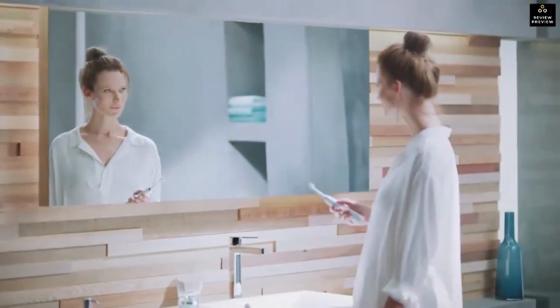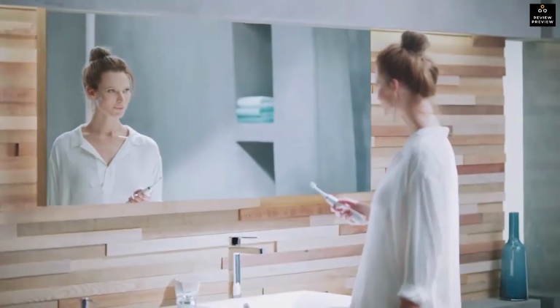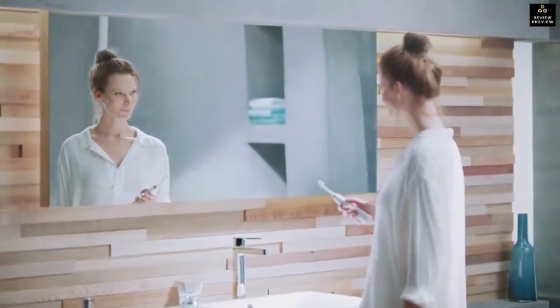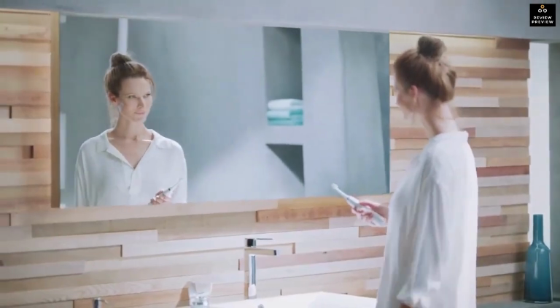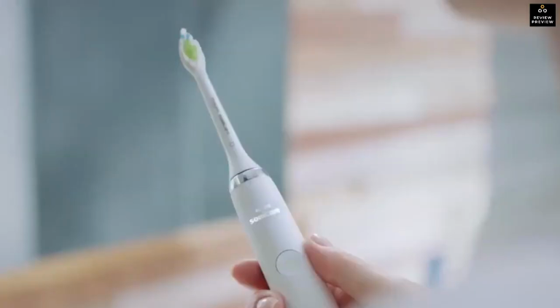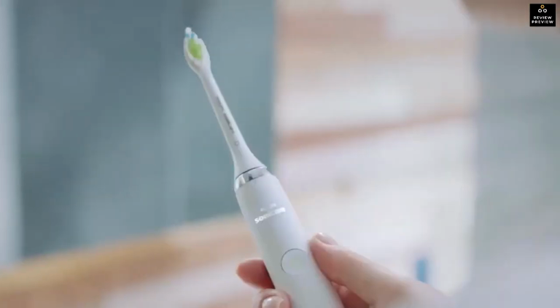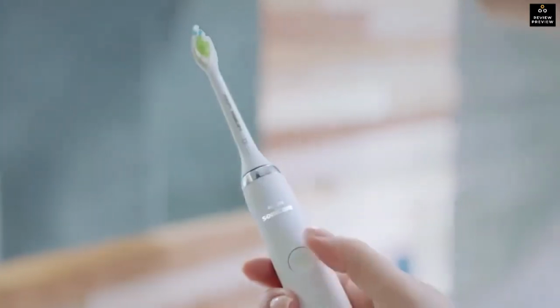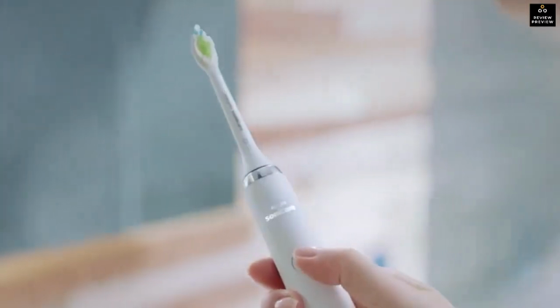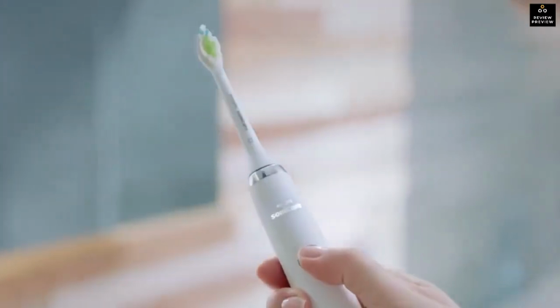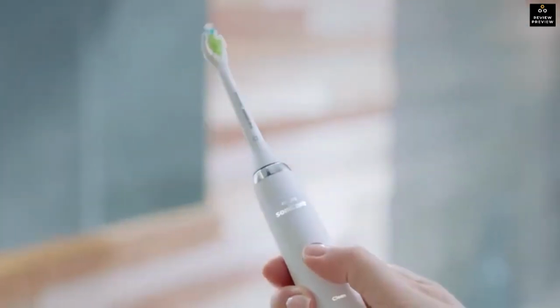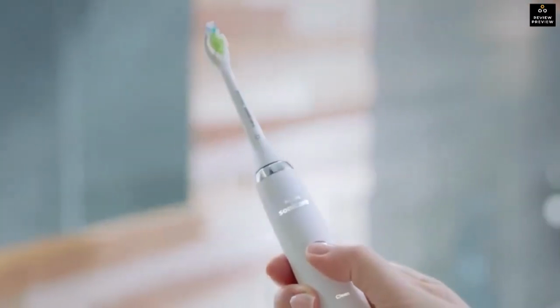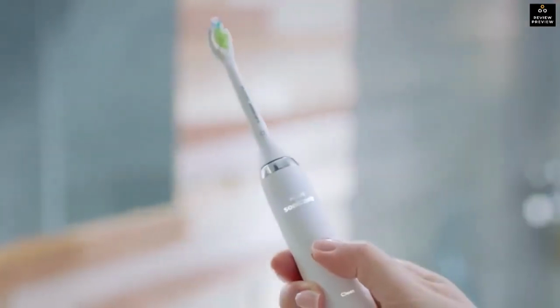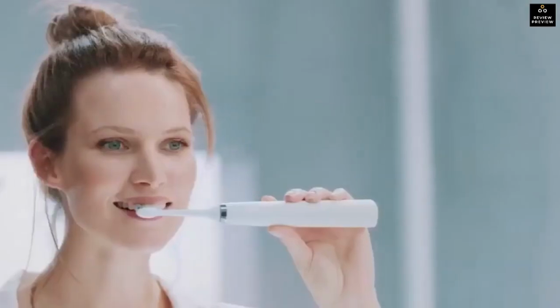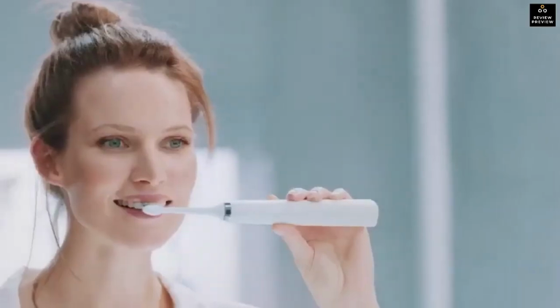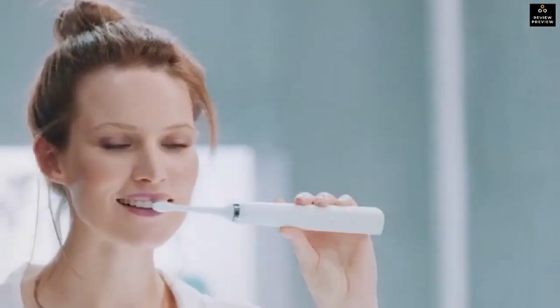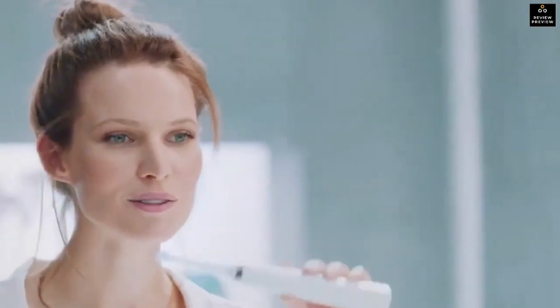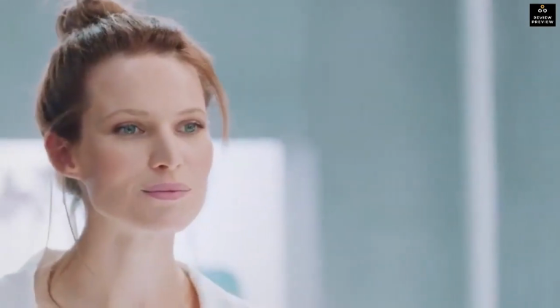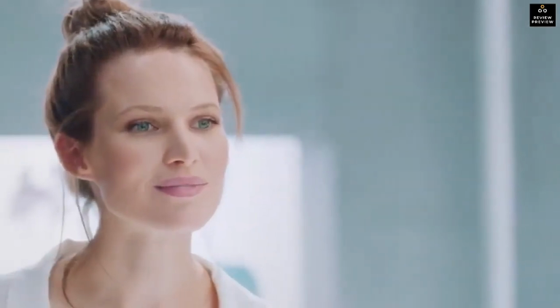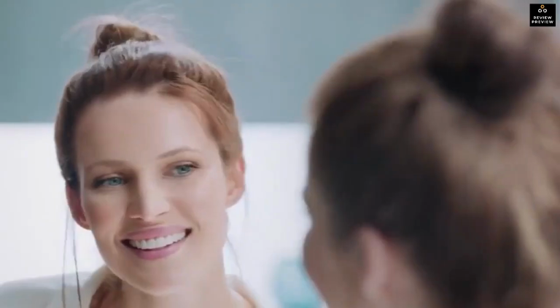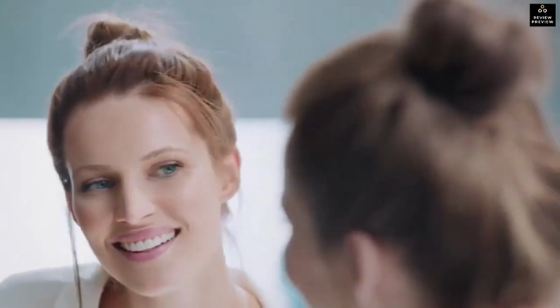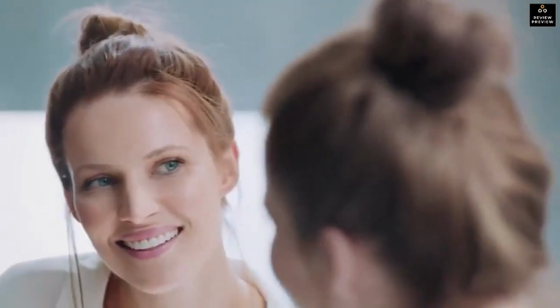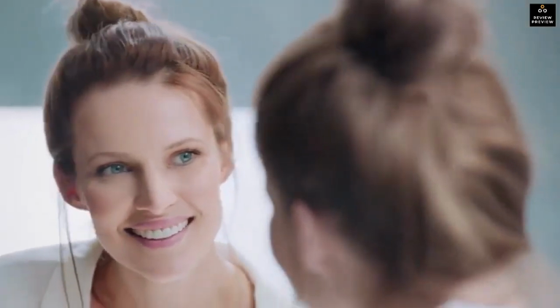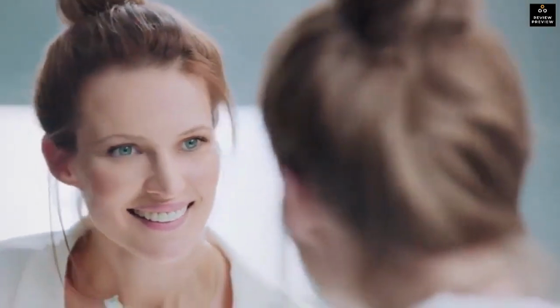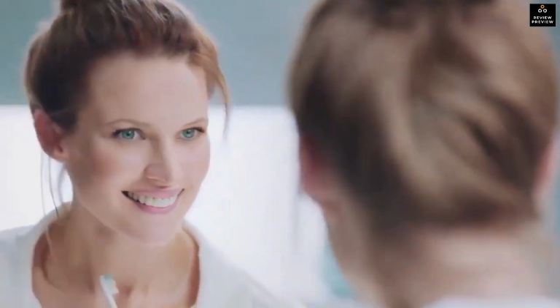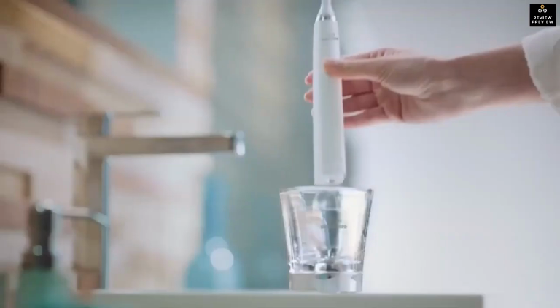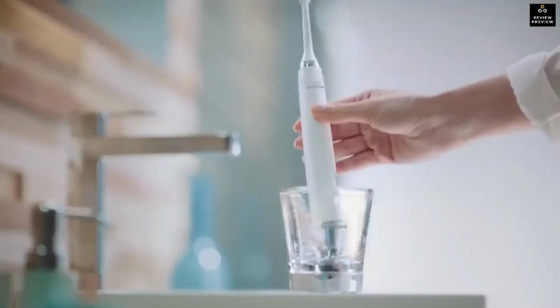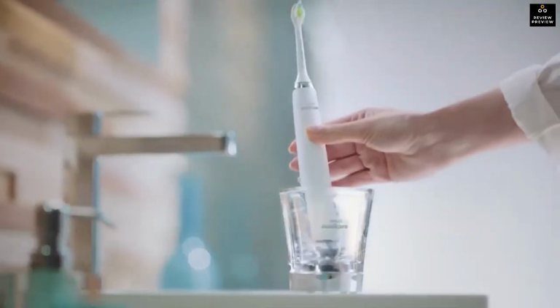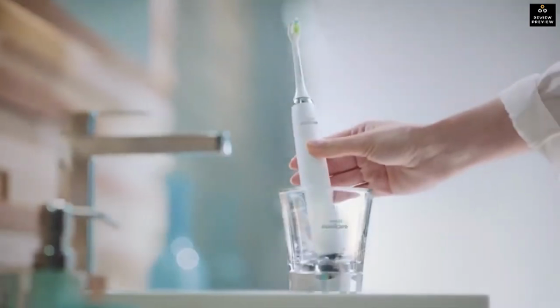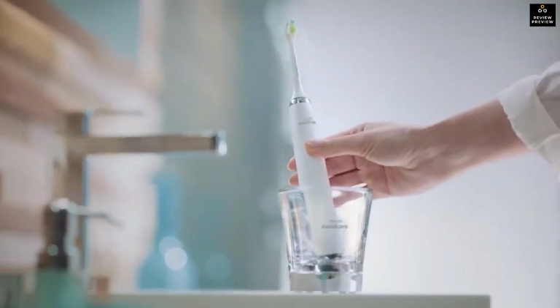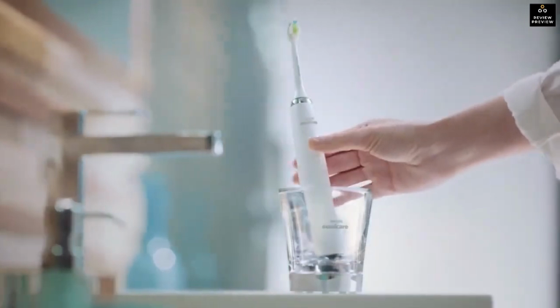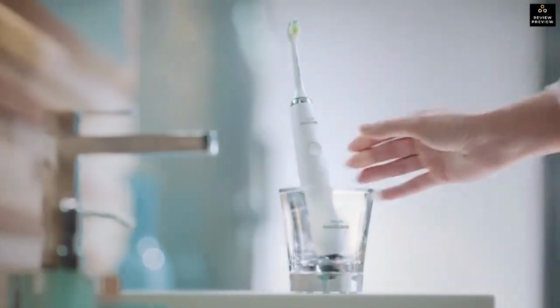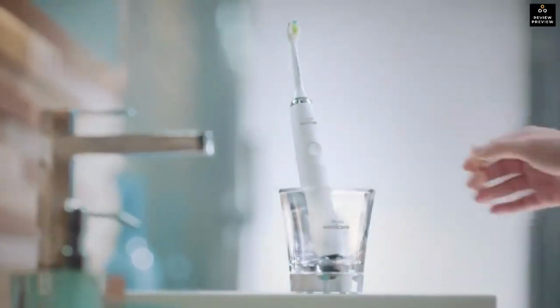So that's it for the top five best electric toothbrushes in 2023. Like, comment, and subscribe to receive notifications about our latest videos.